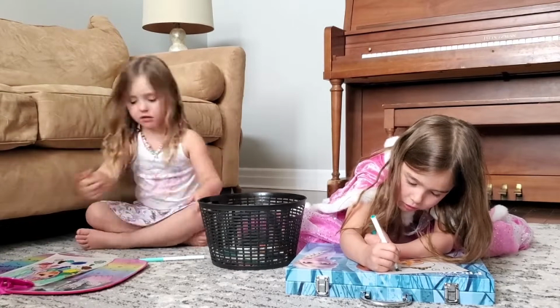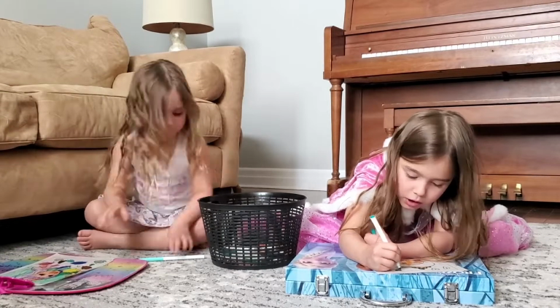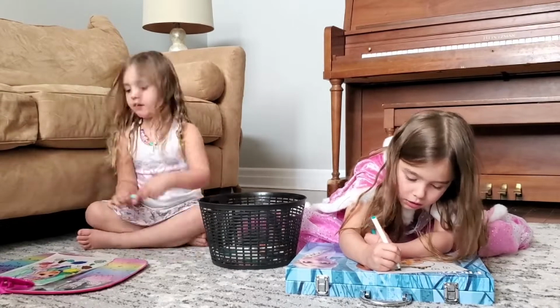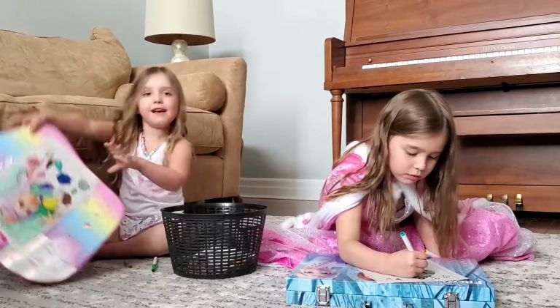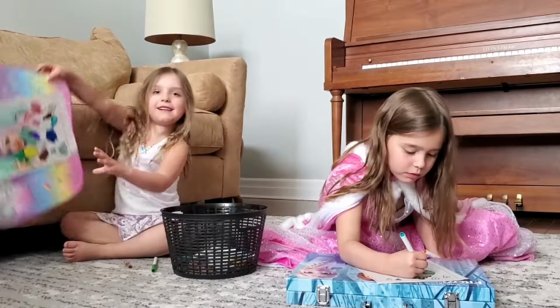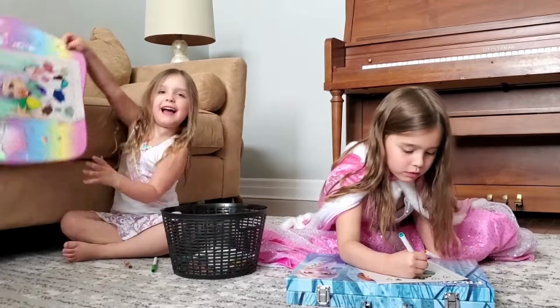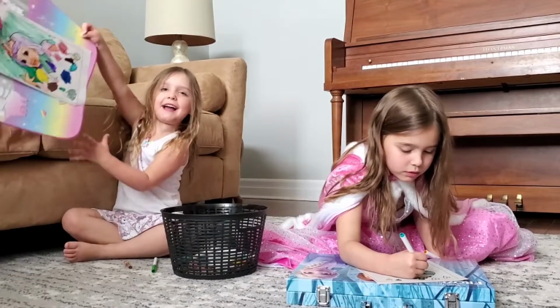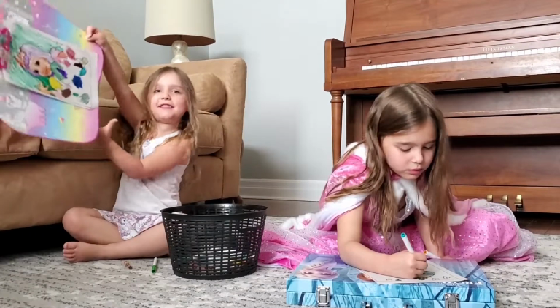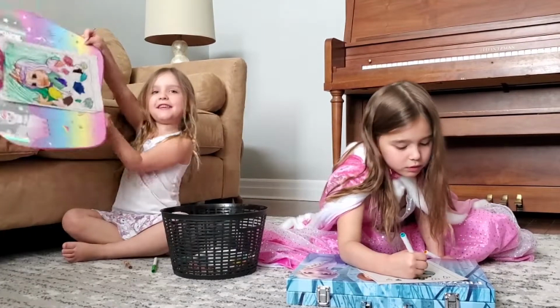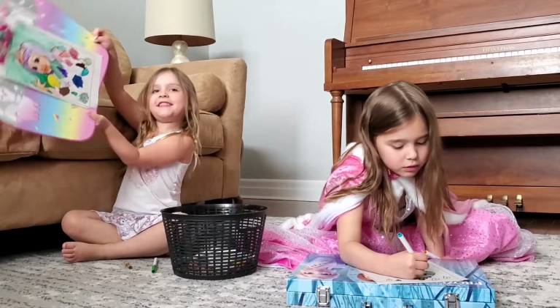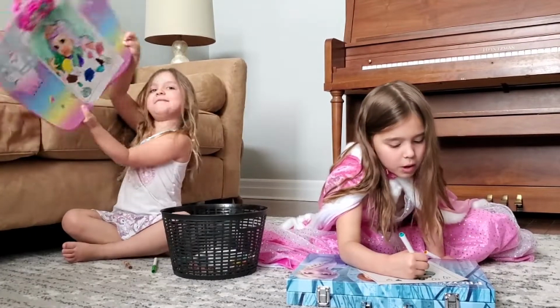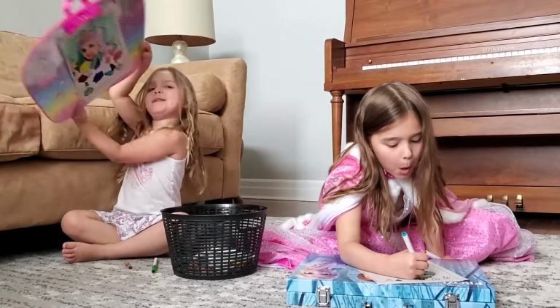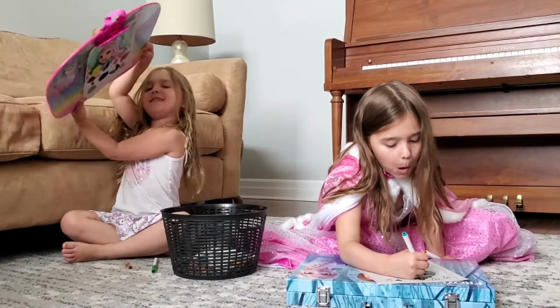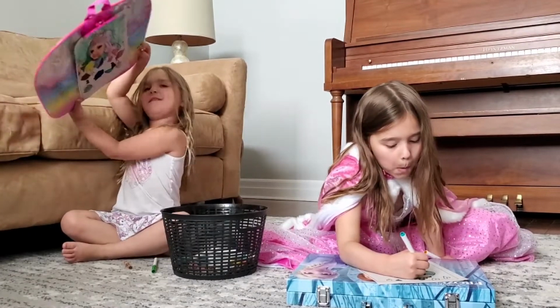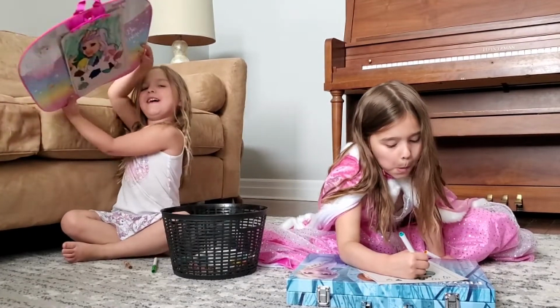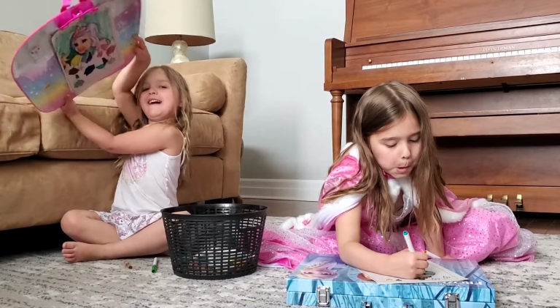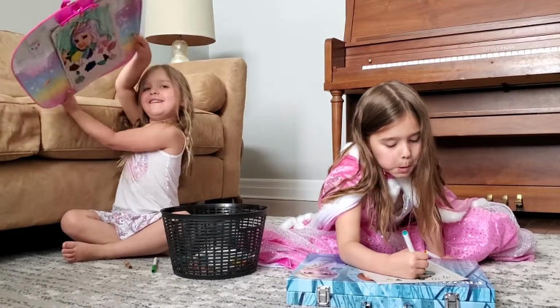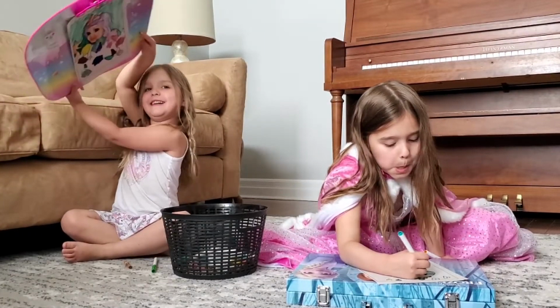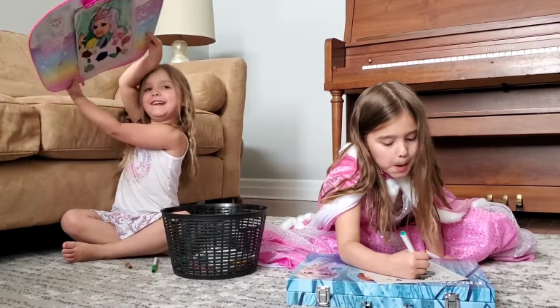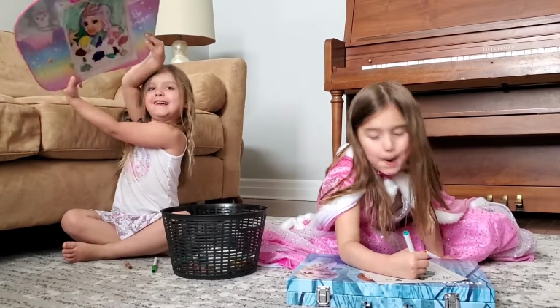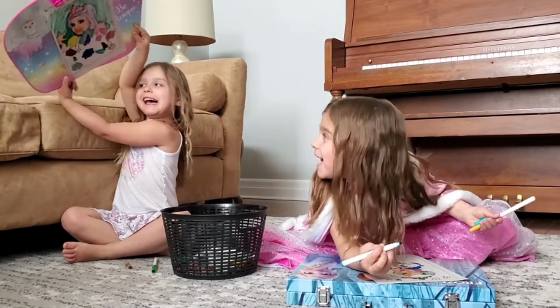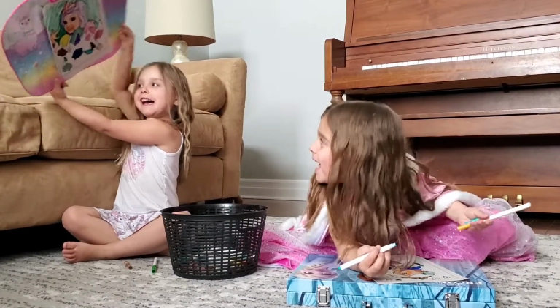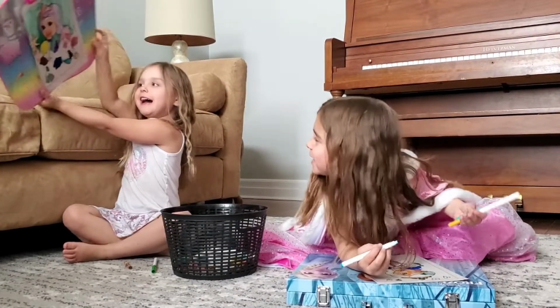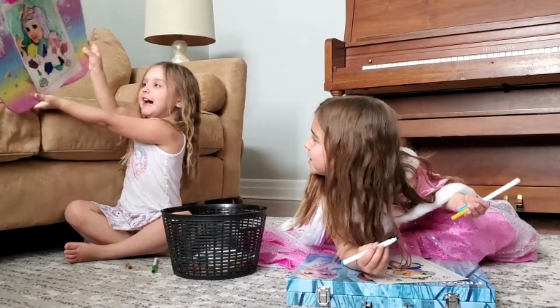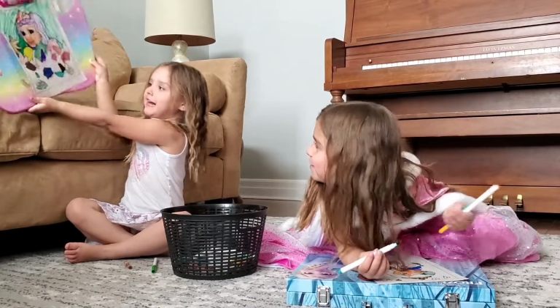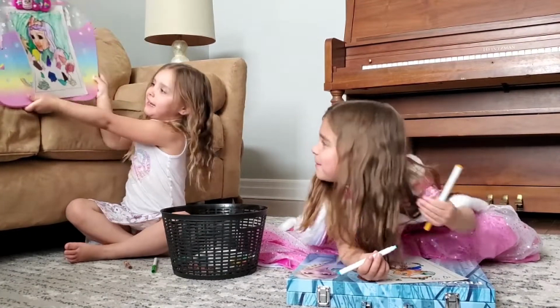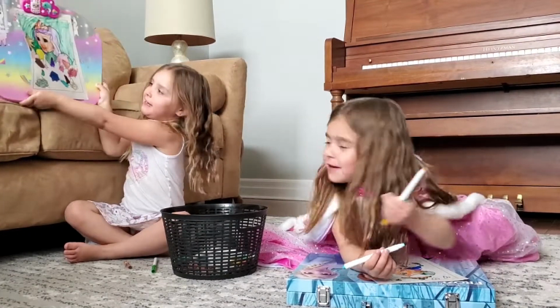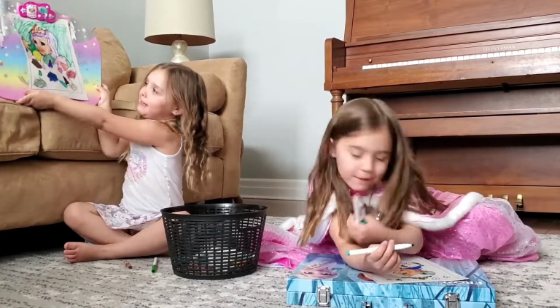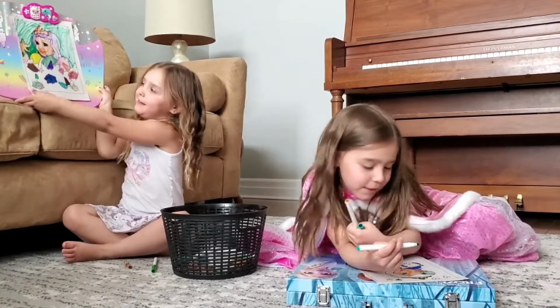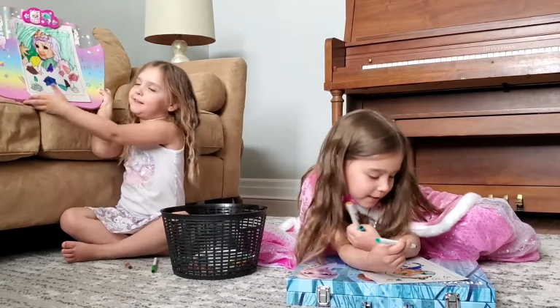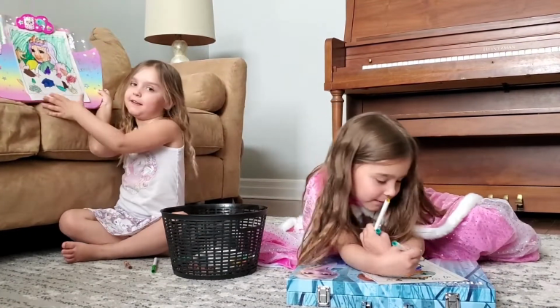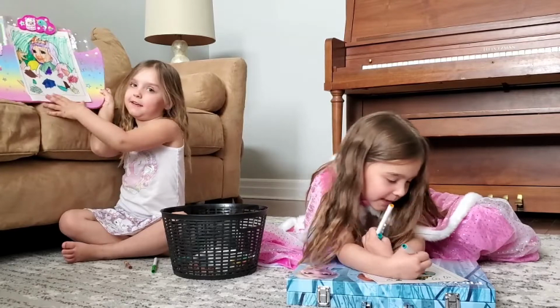Look guys, this is beautiful! Yeah, it's super beautiful, Sophia.